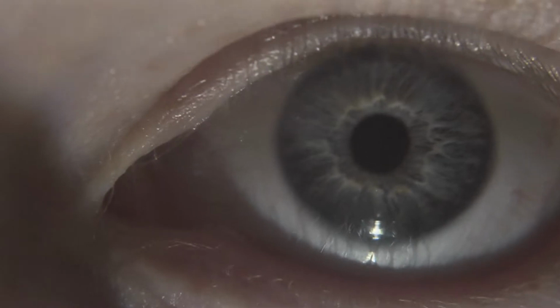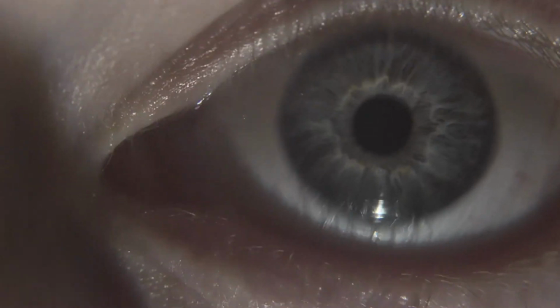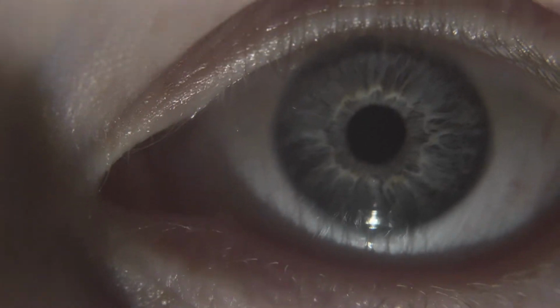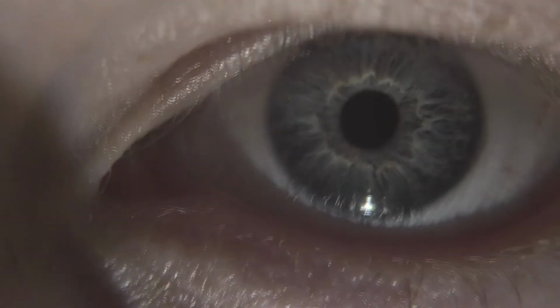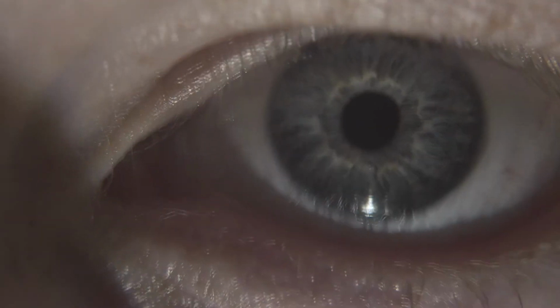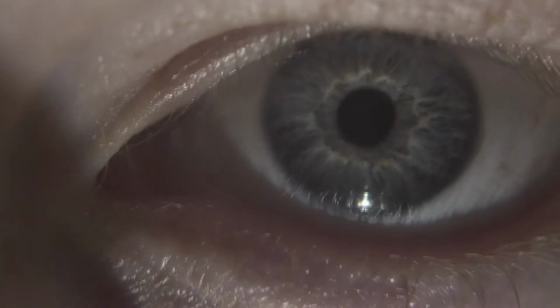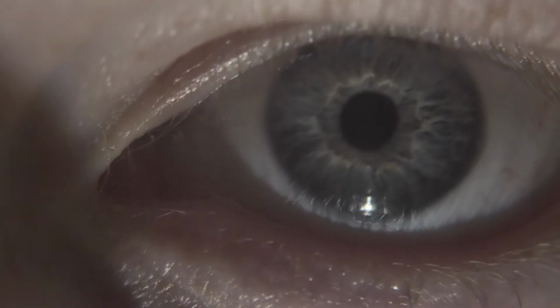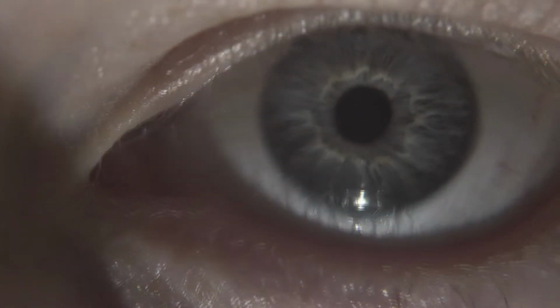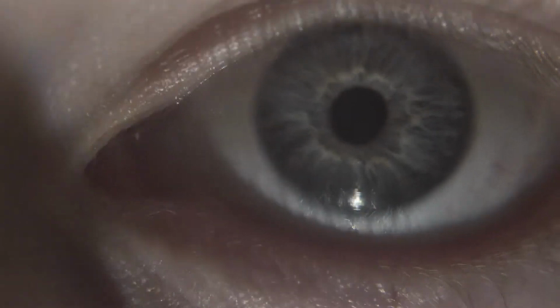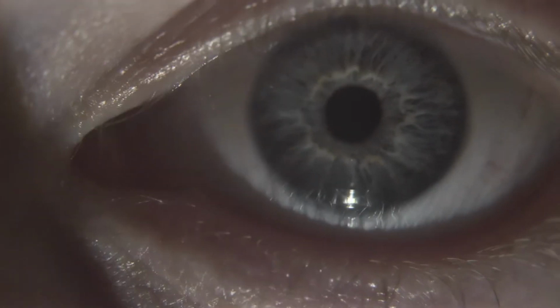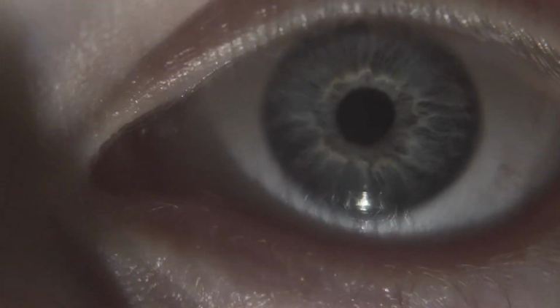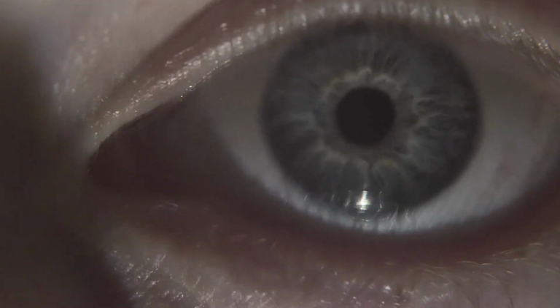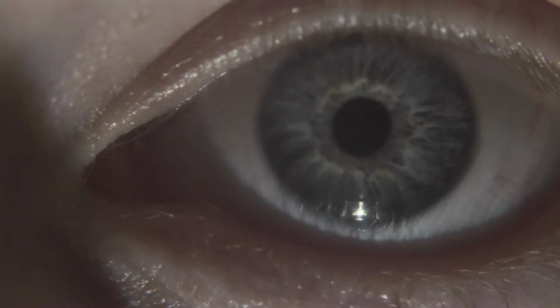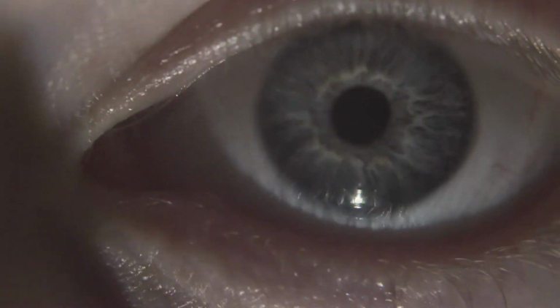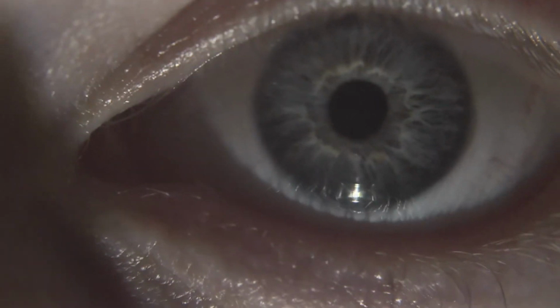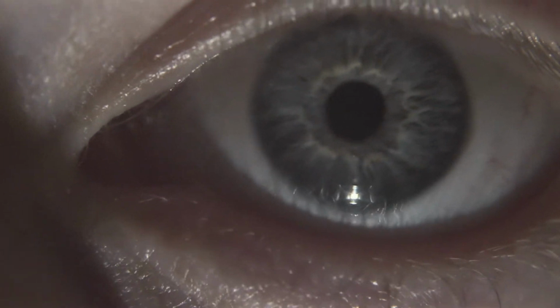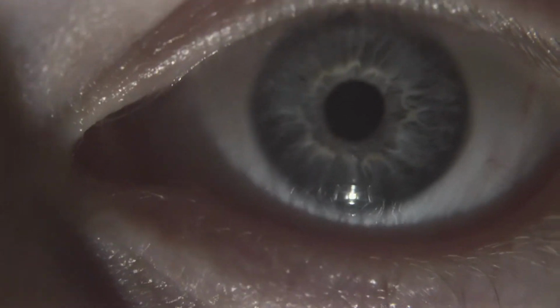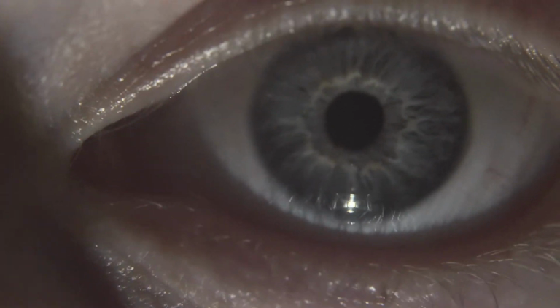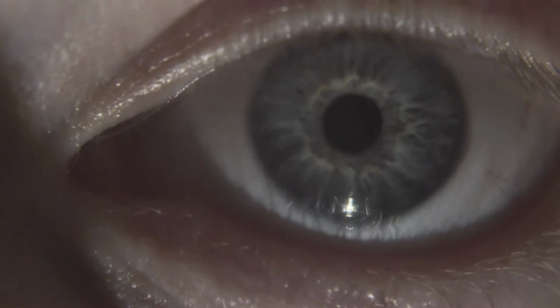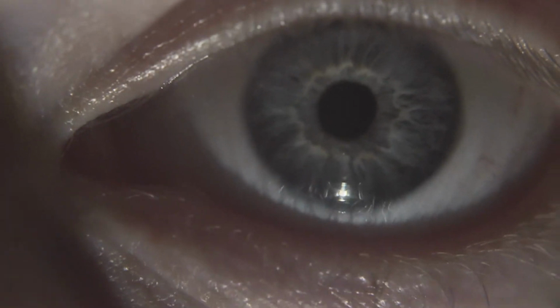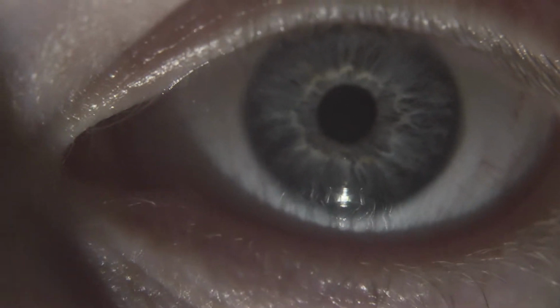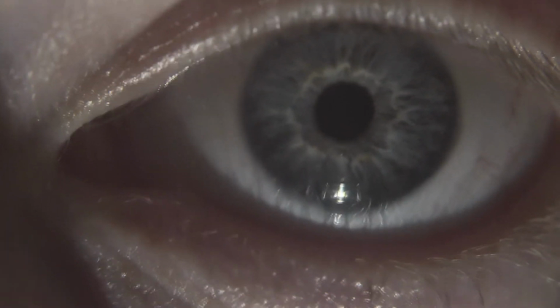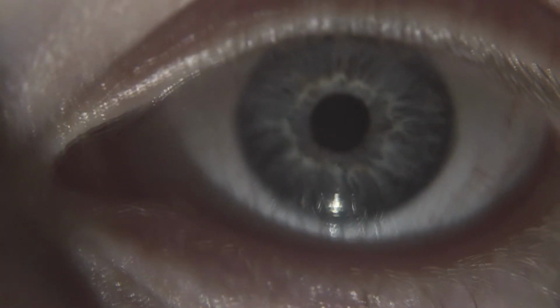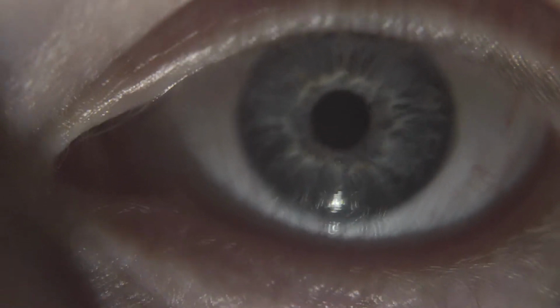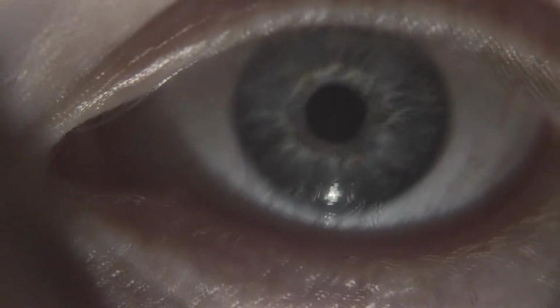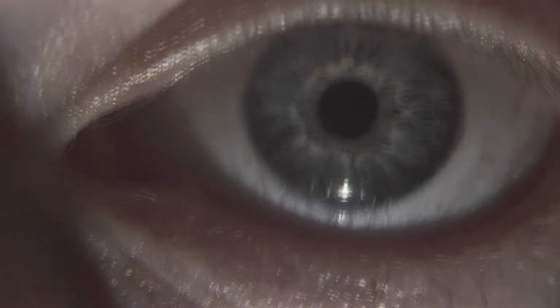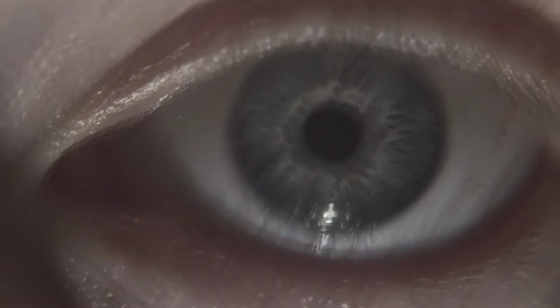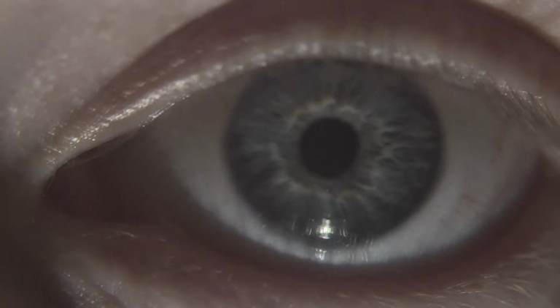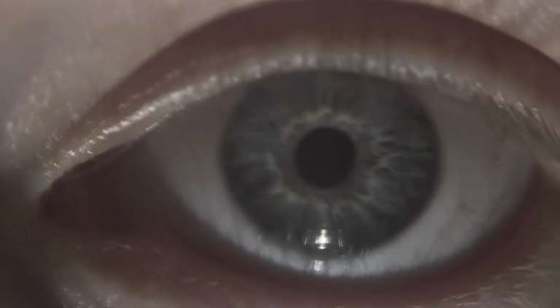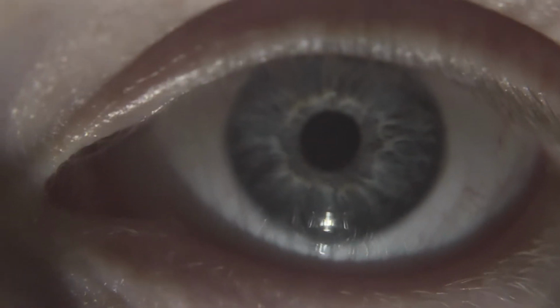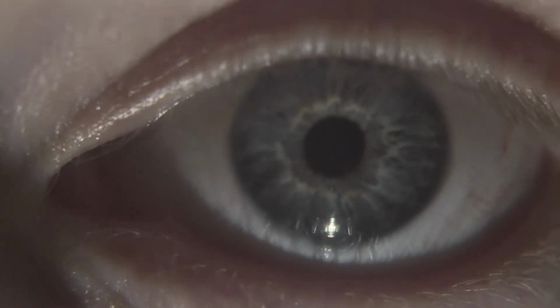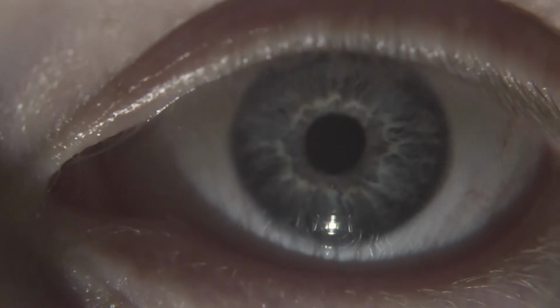Now we've got a dynamic range stretch of 1. As you can probably see, we've got a lot more detail in the pupil, so it's beginning to look quite good.